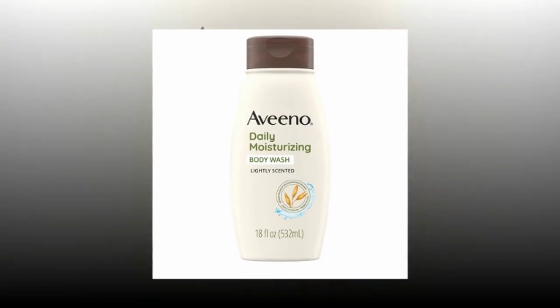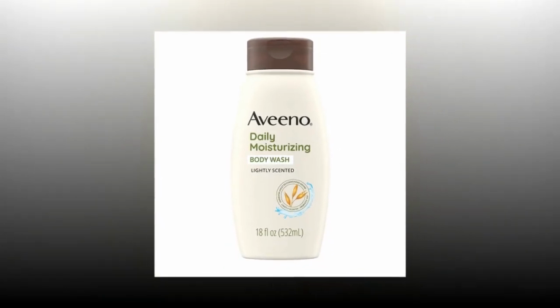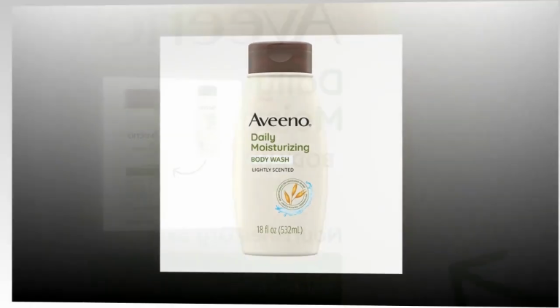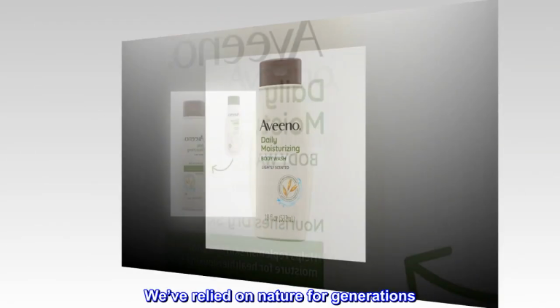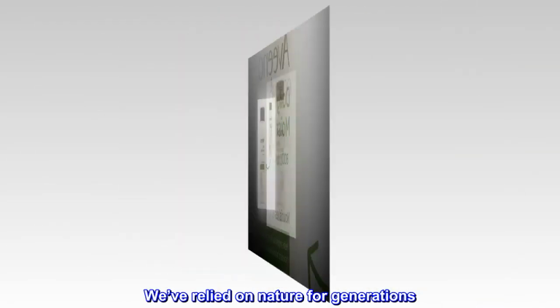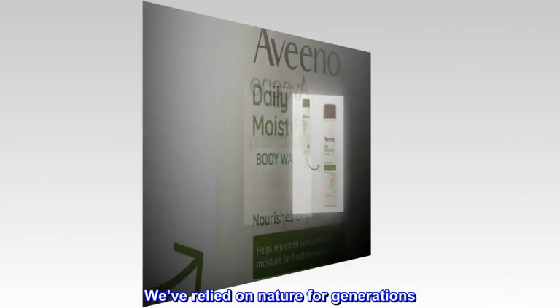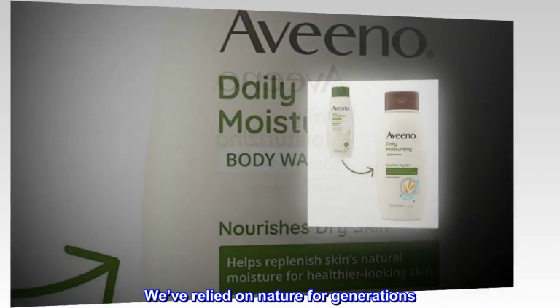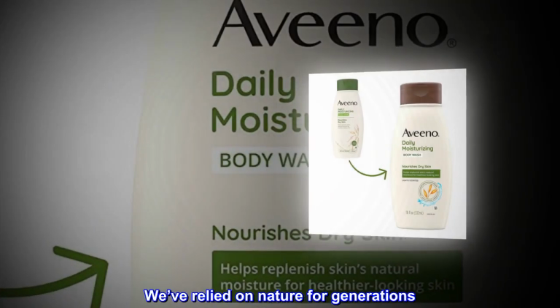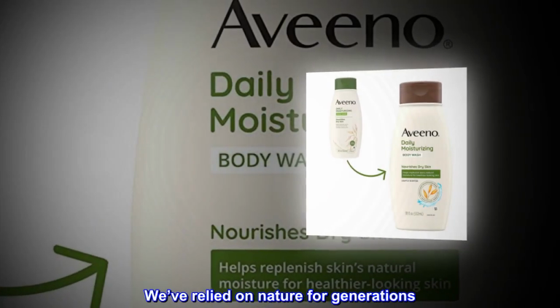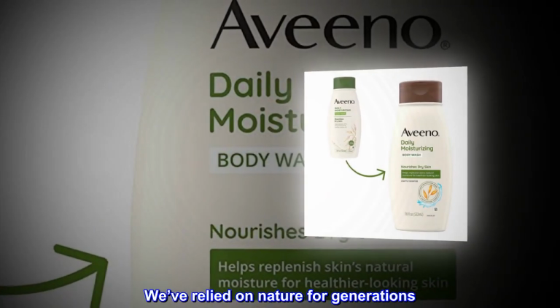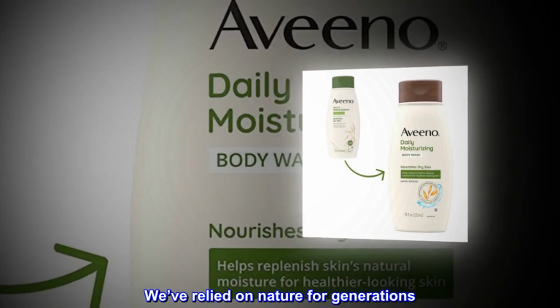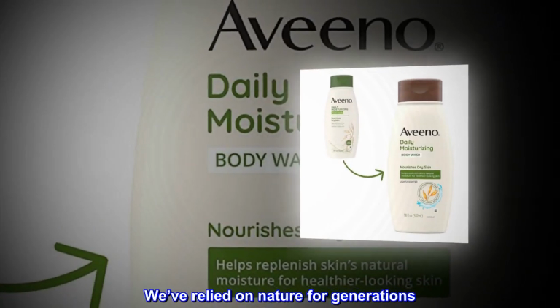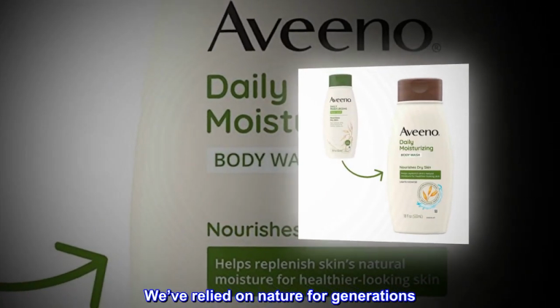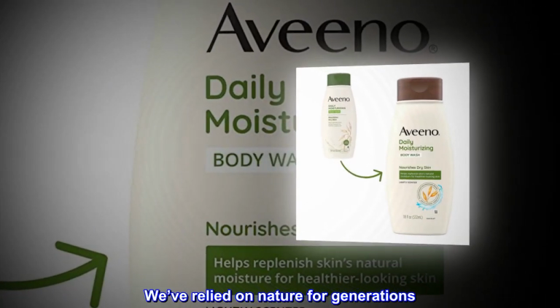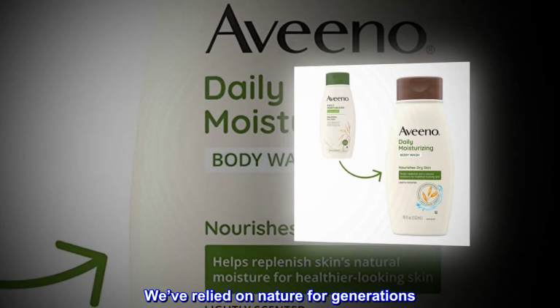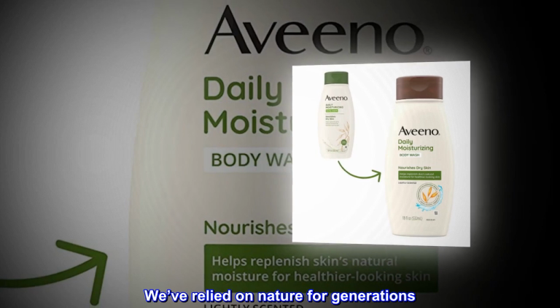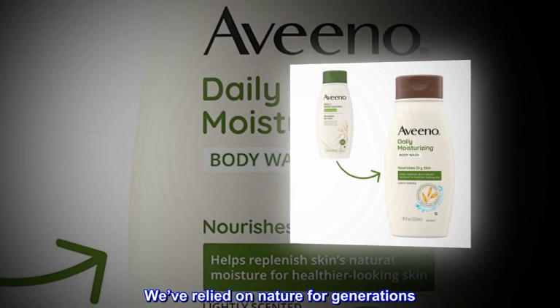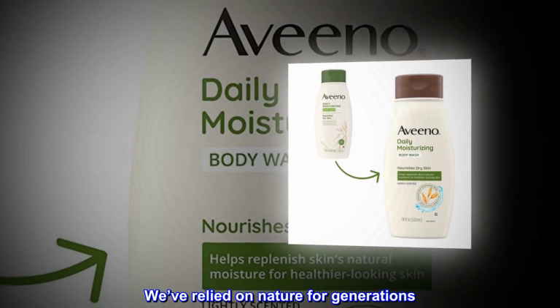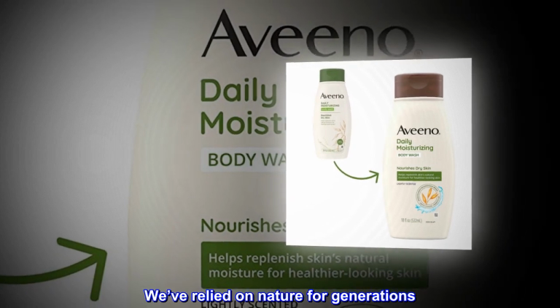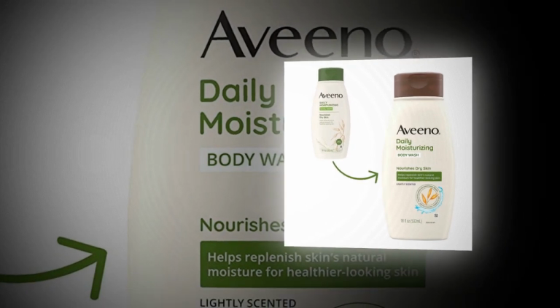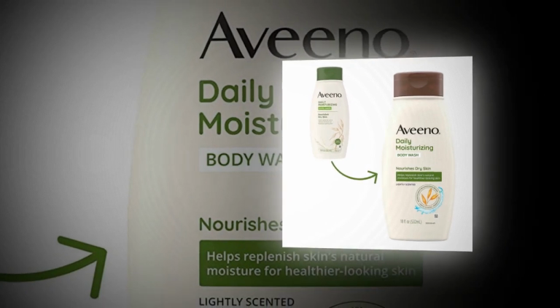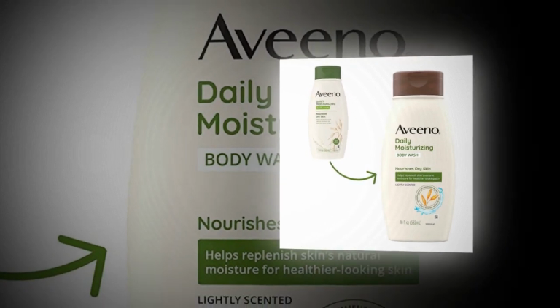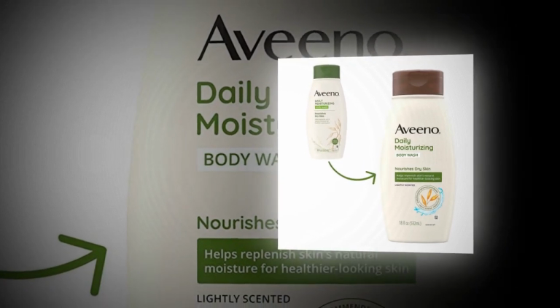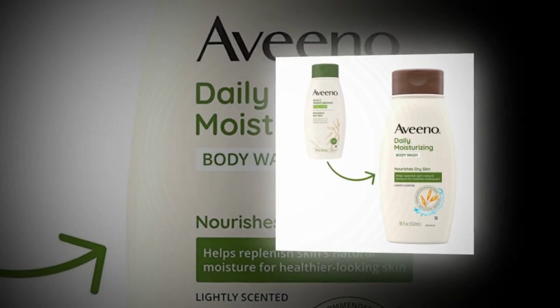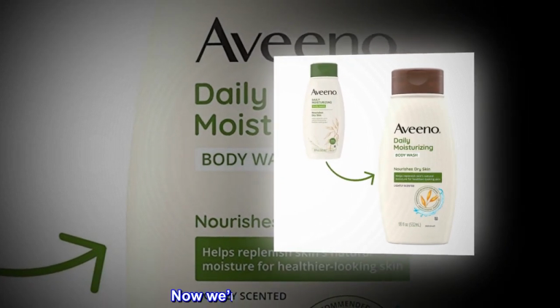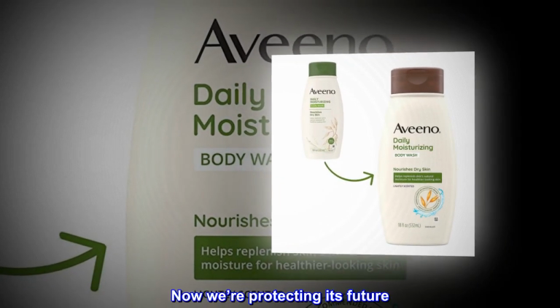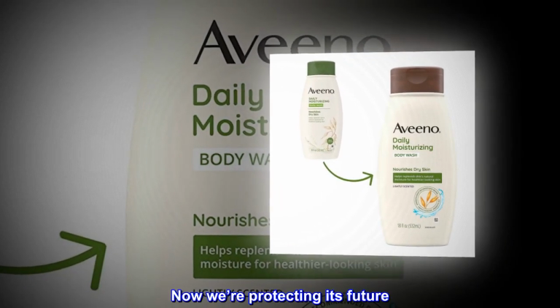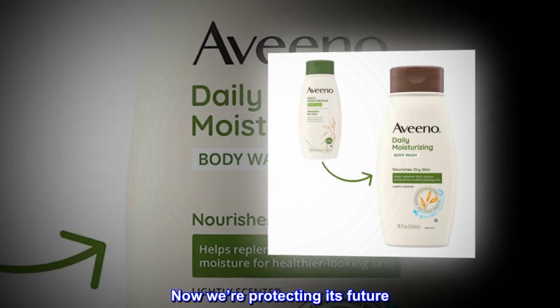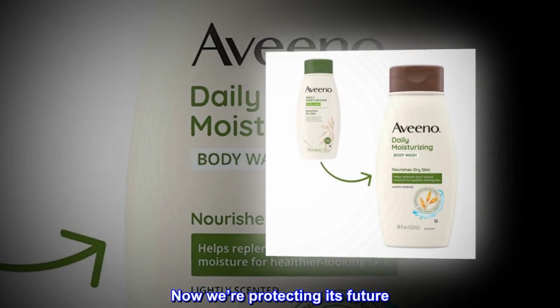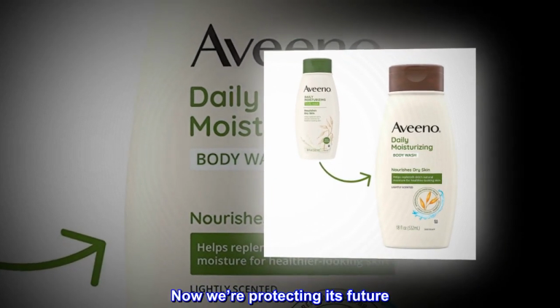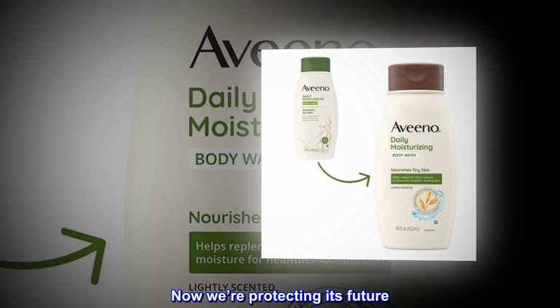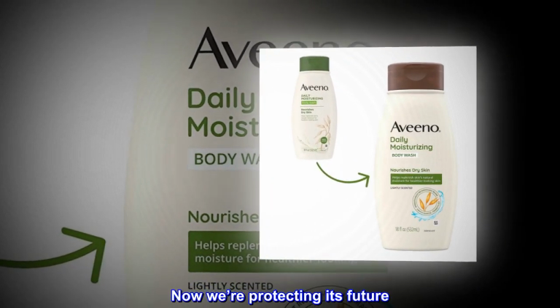We've relied on nature for generations. Now we're protecting its future.